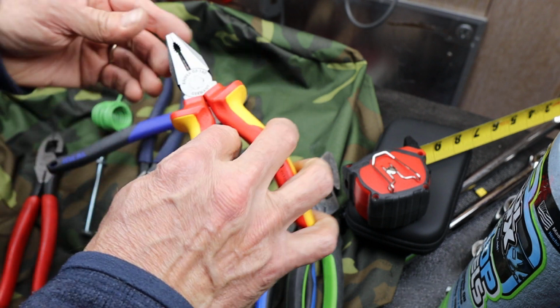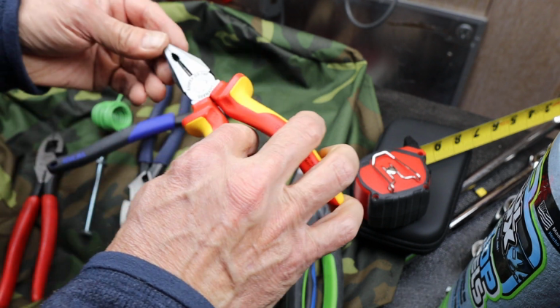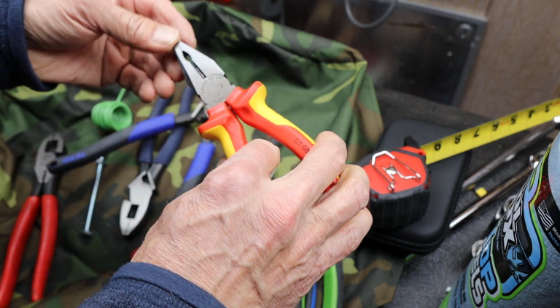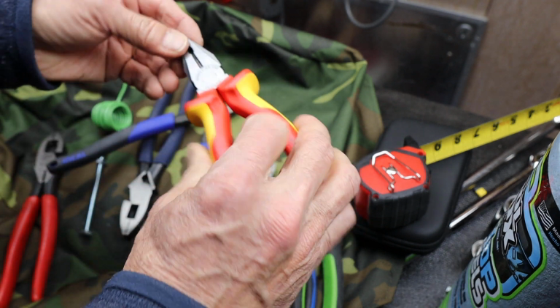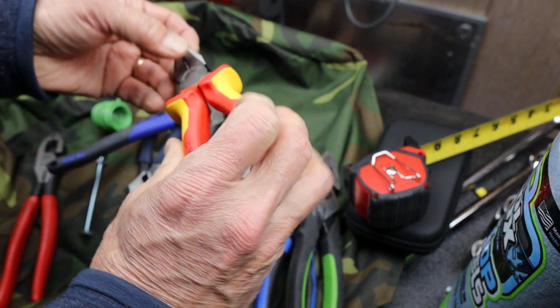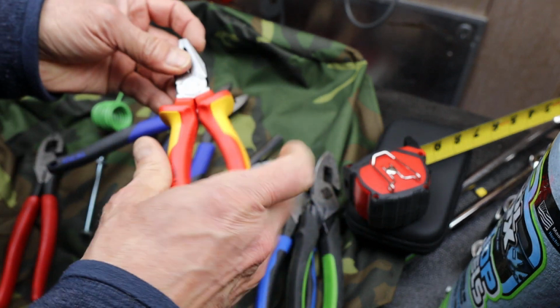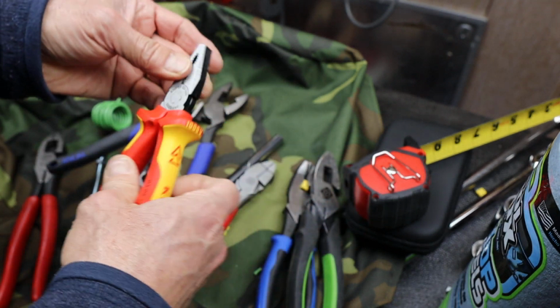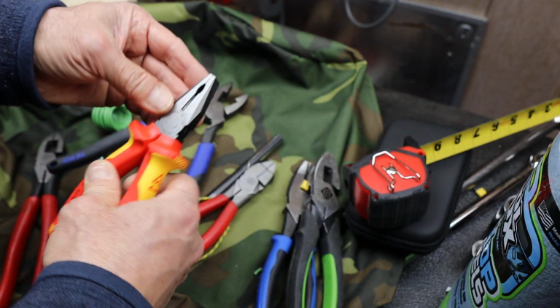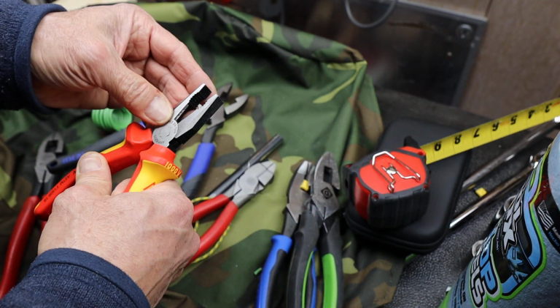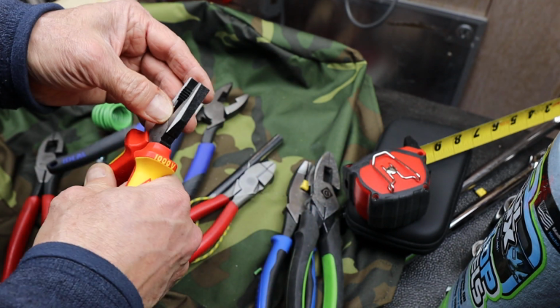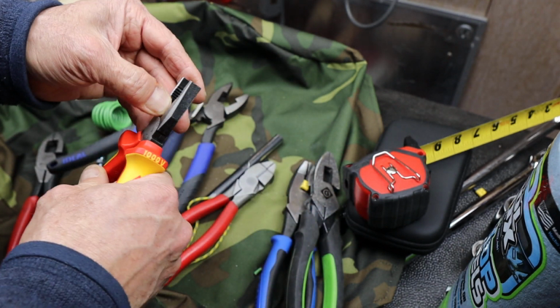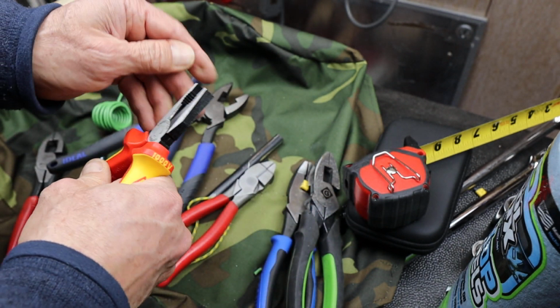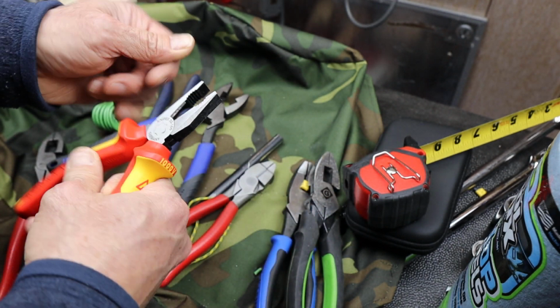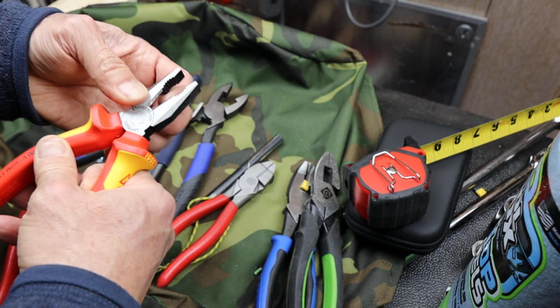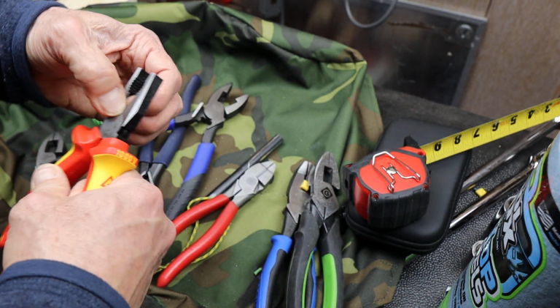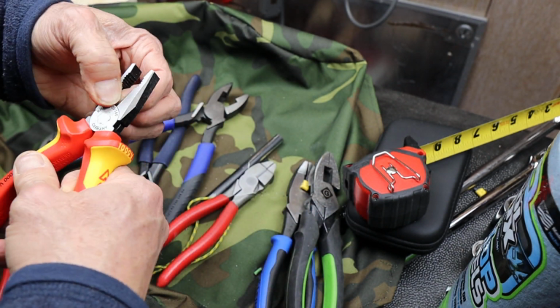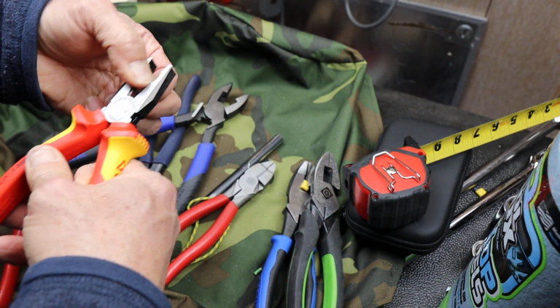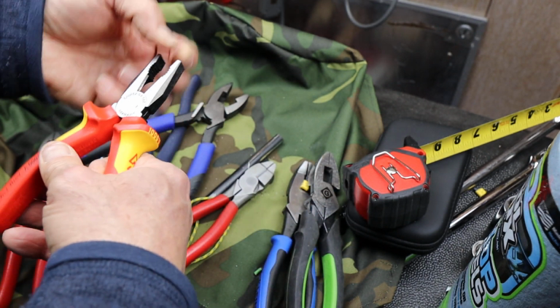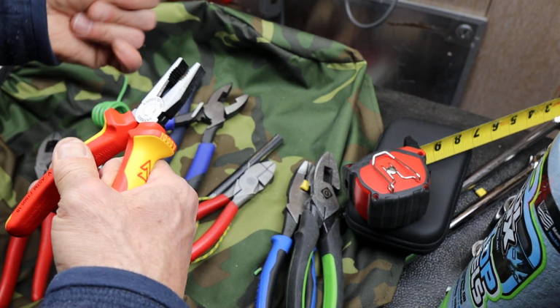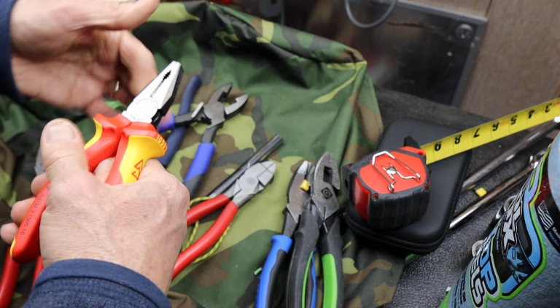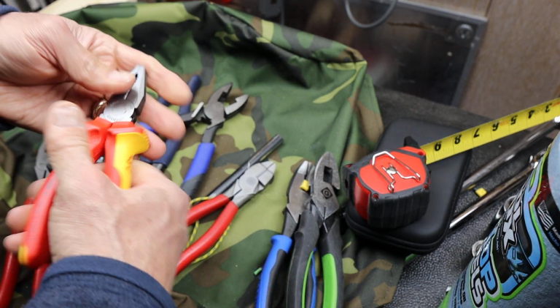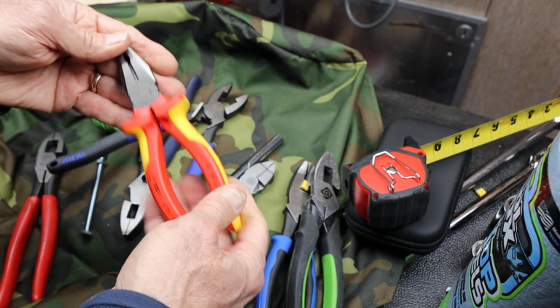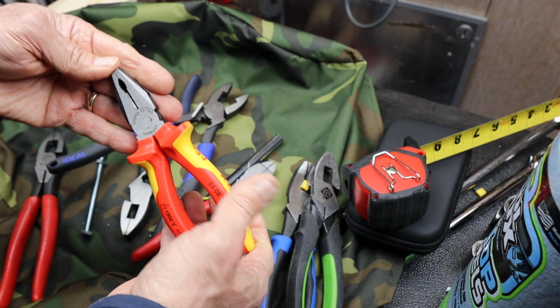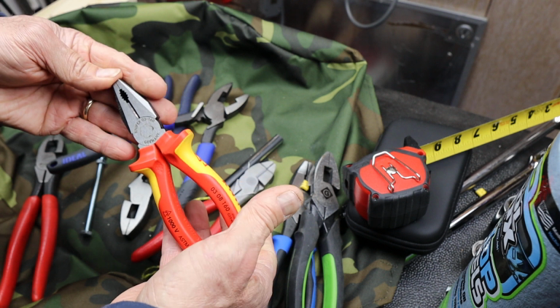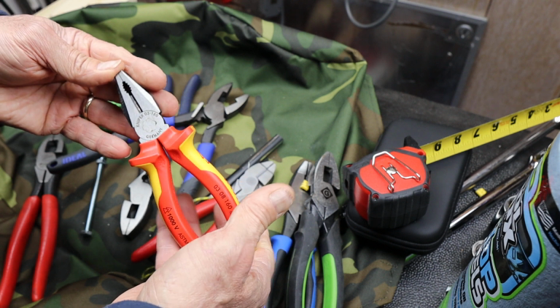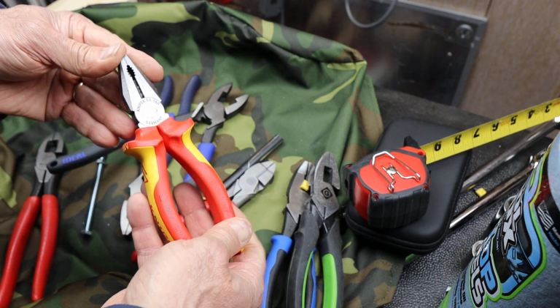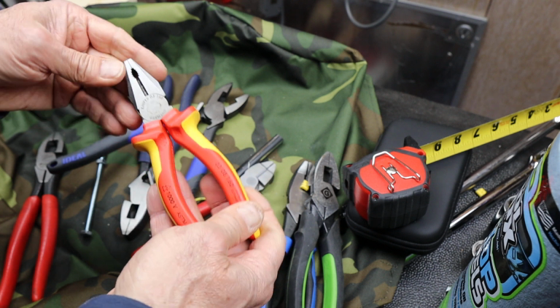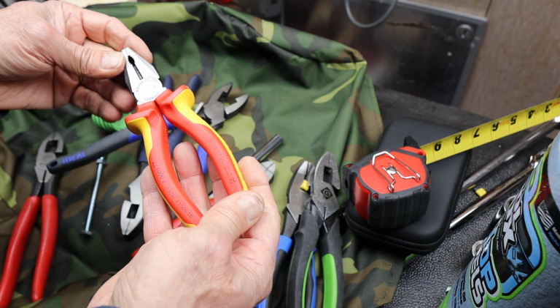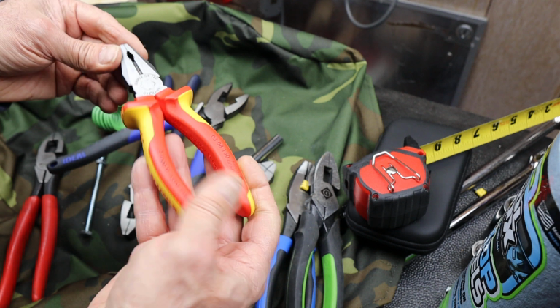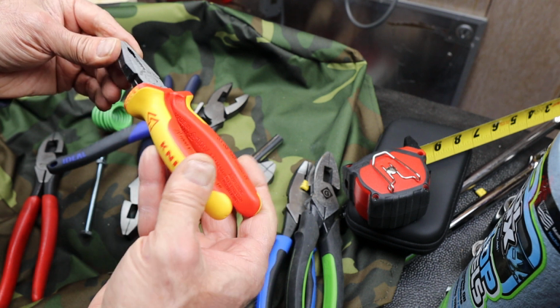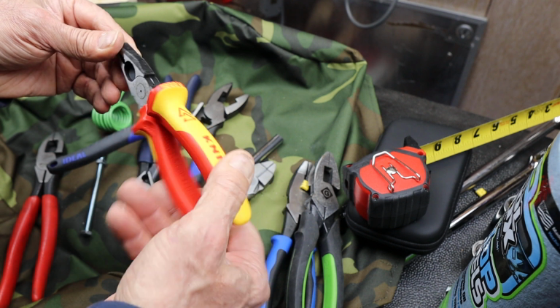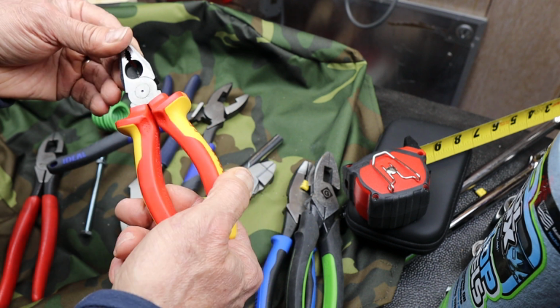And the price was right. These came out of Lowe's, that I mentioned in a previous video — Lowes.com.